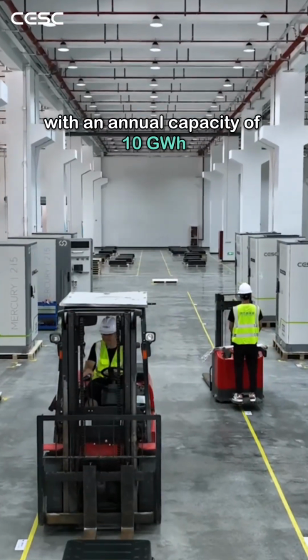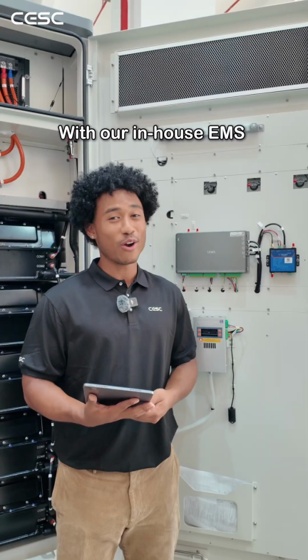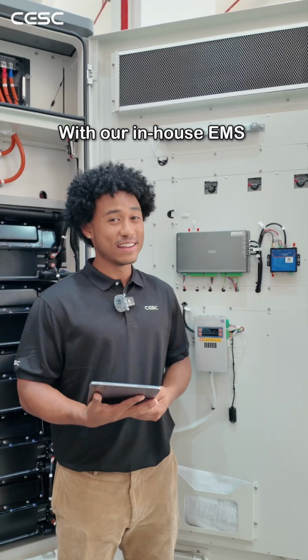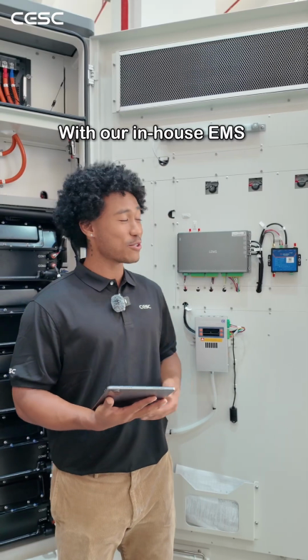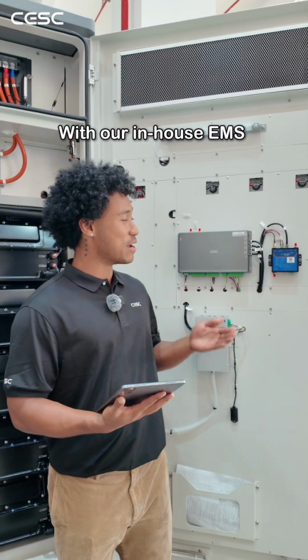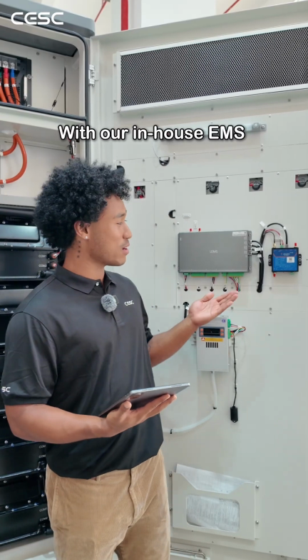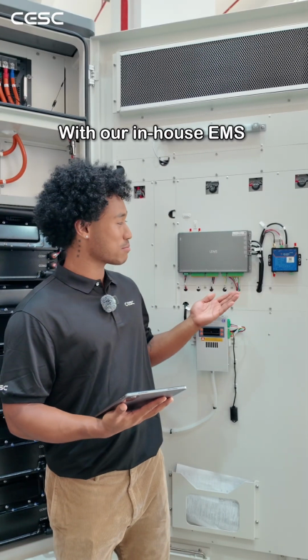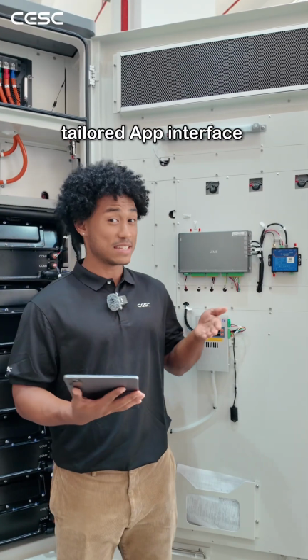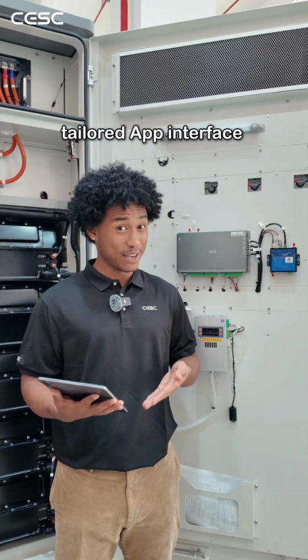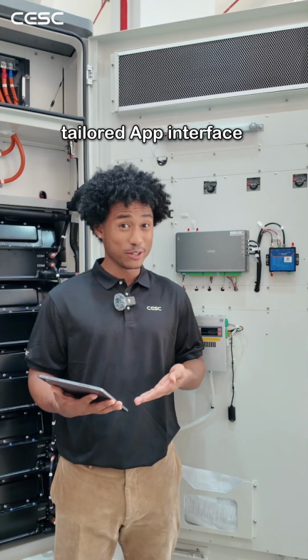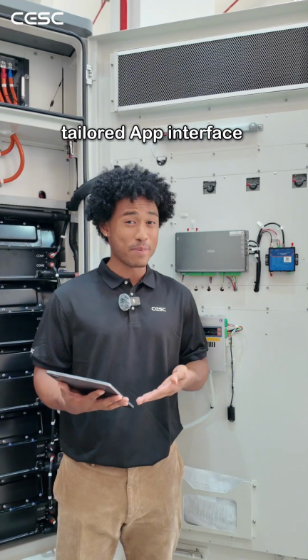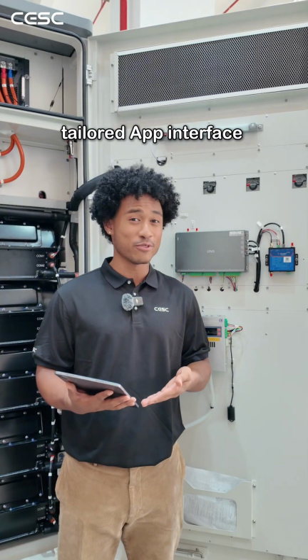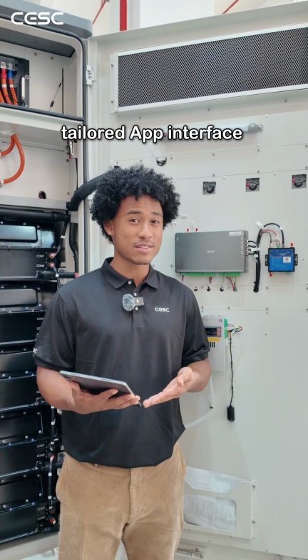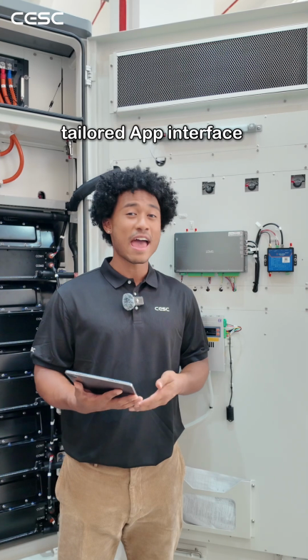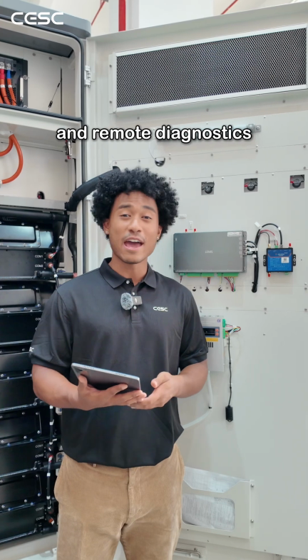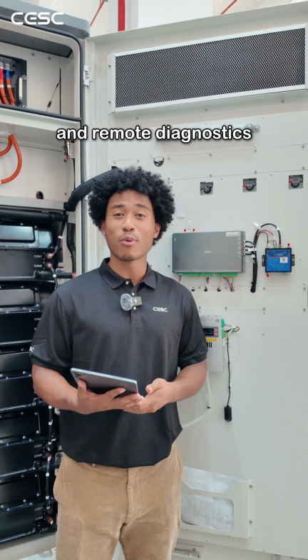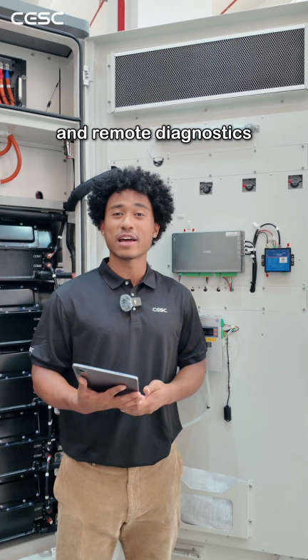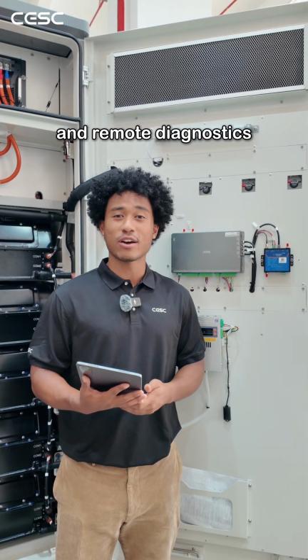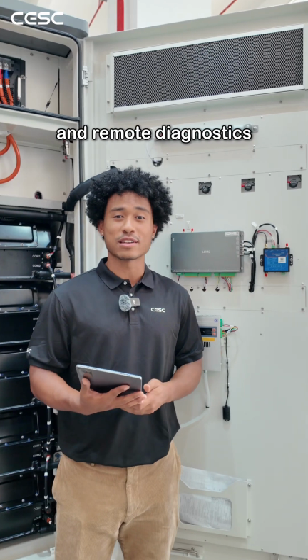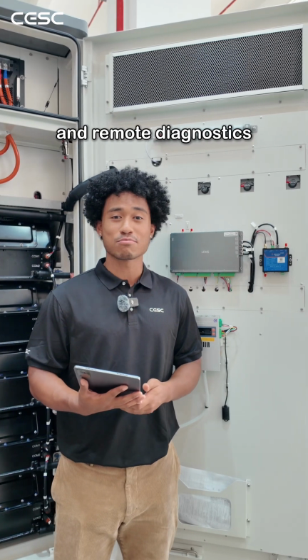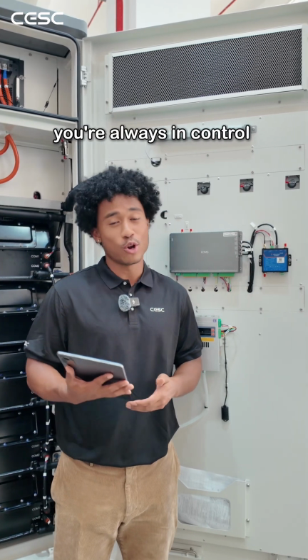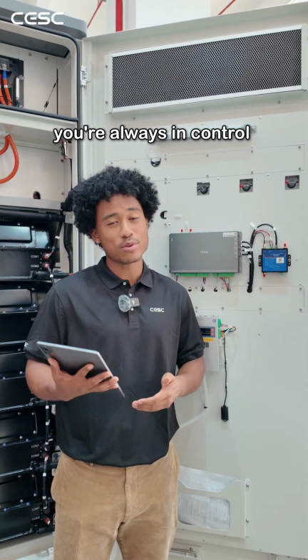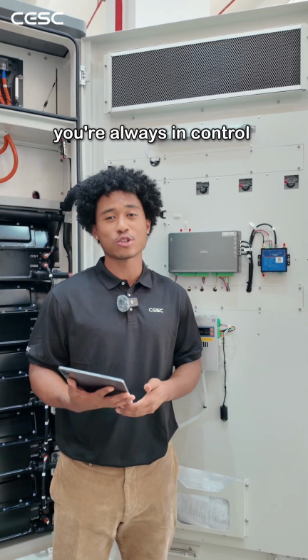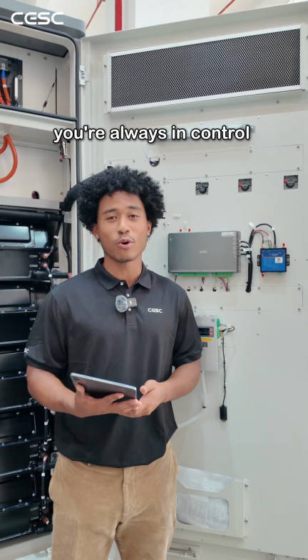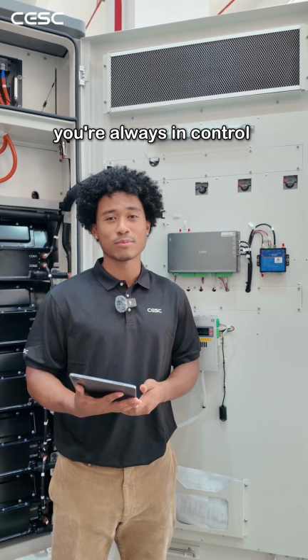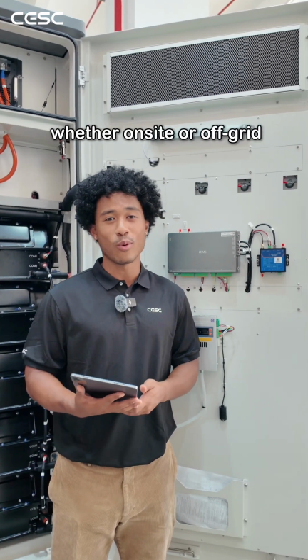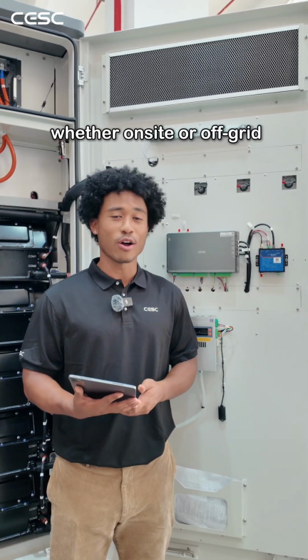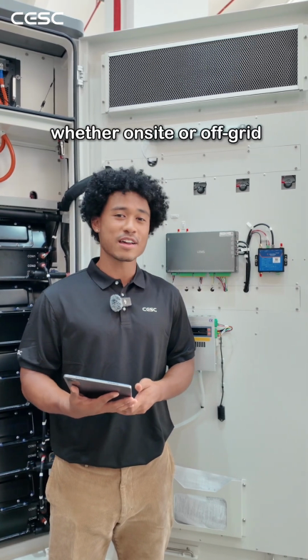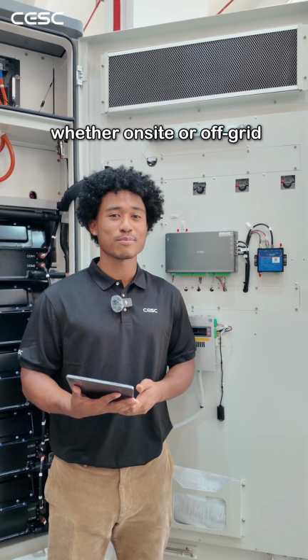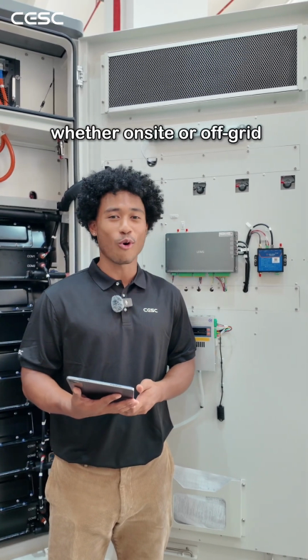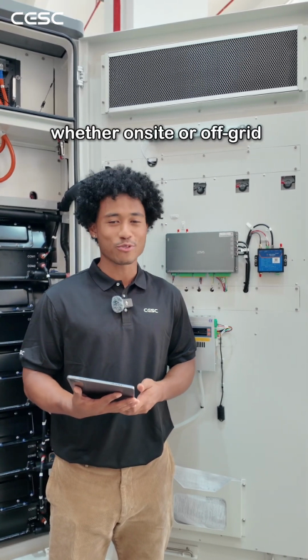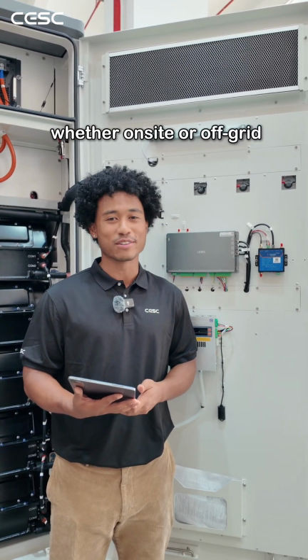With our in-house EMS, tailored app interface, and remote diagnostics, you're always in control, whether on-site or off-grid.